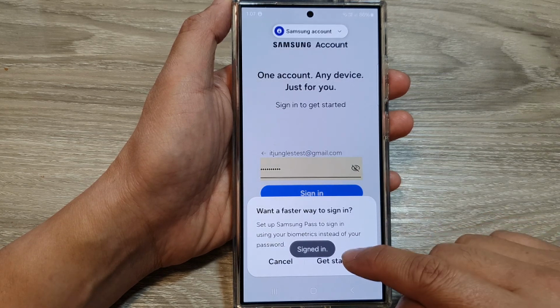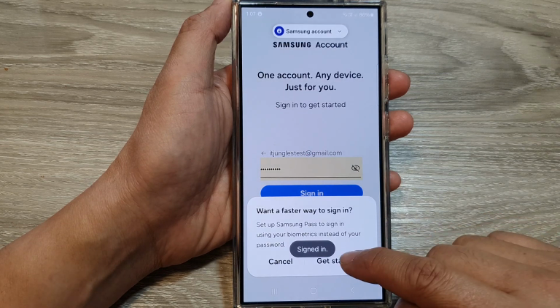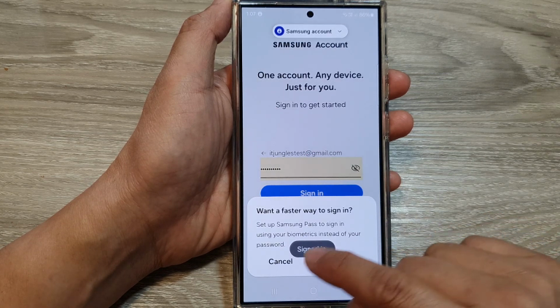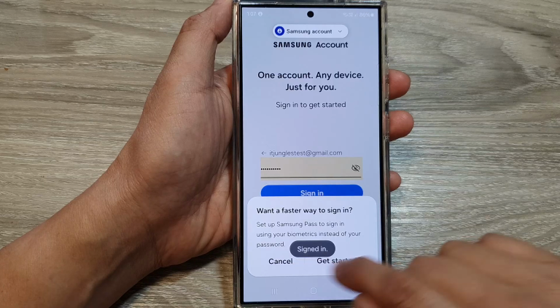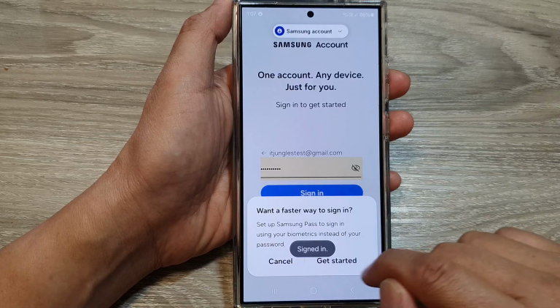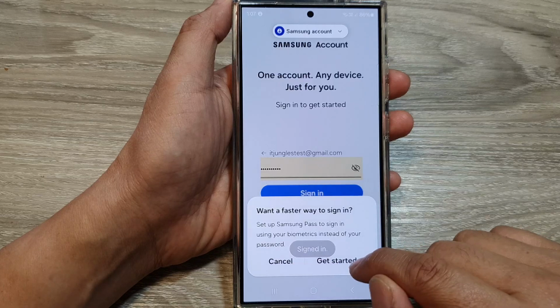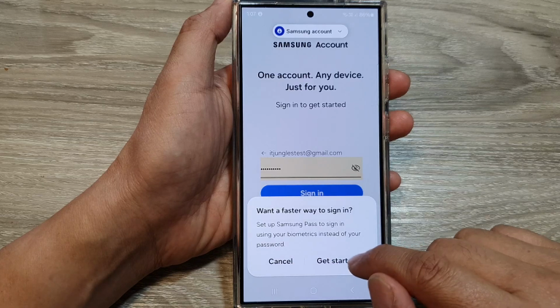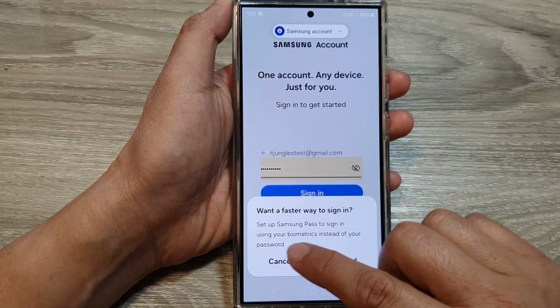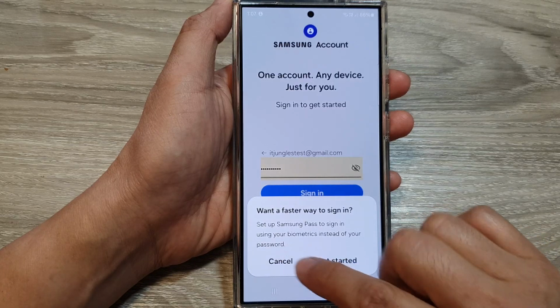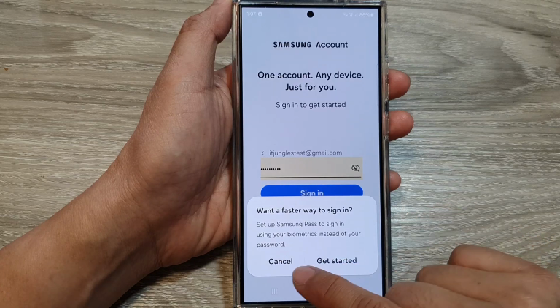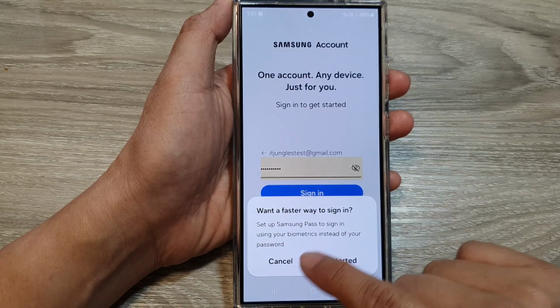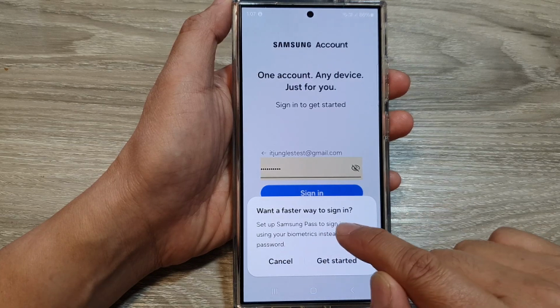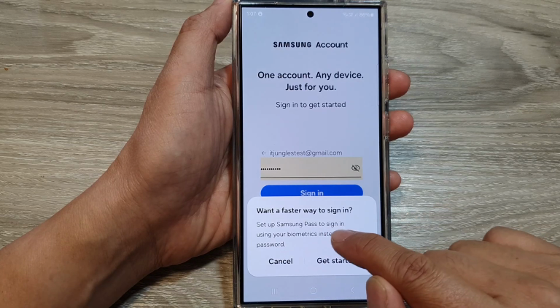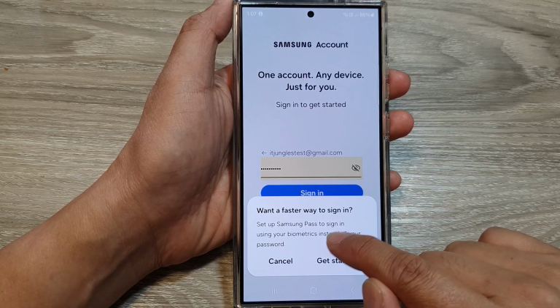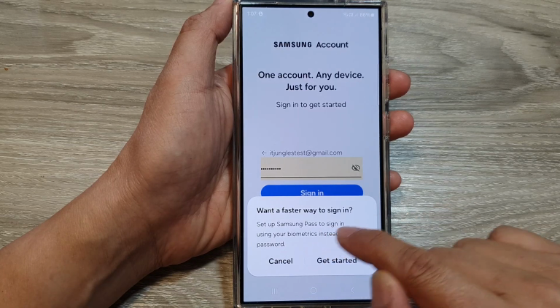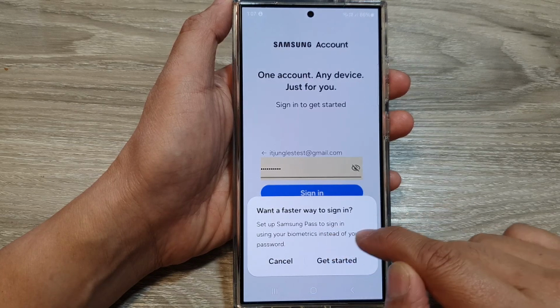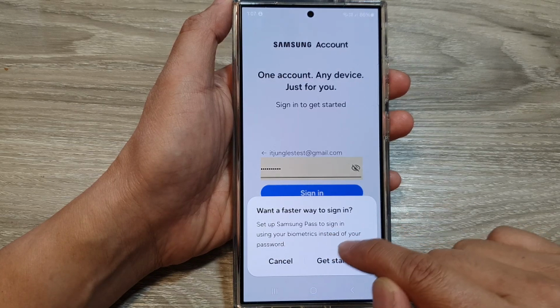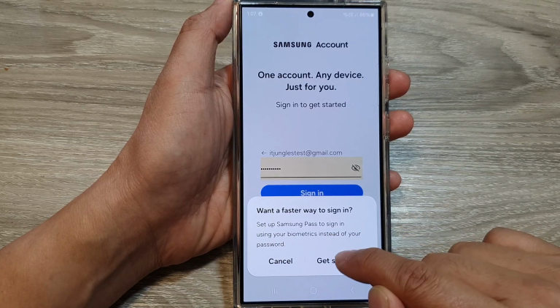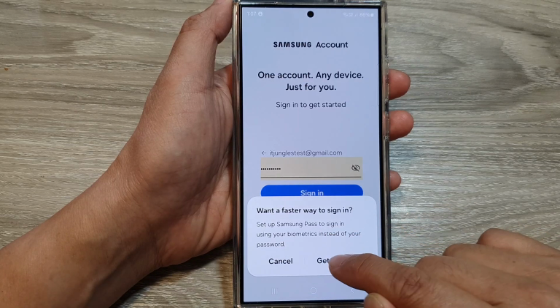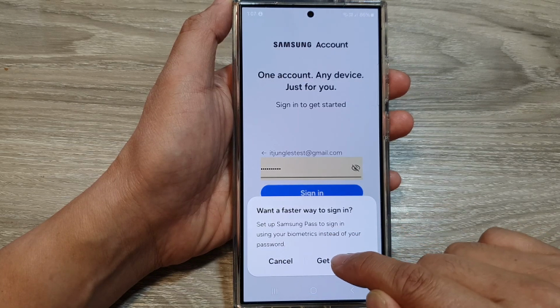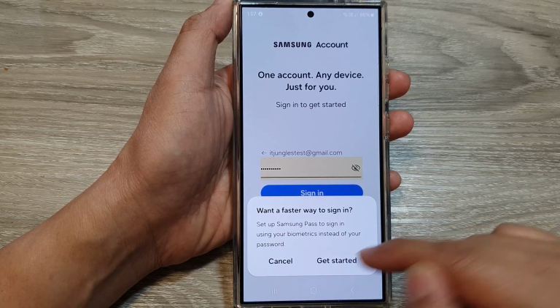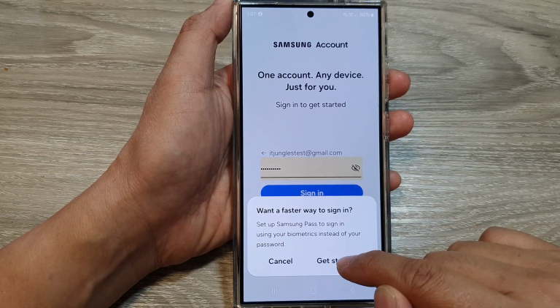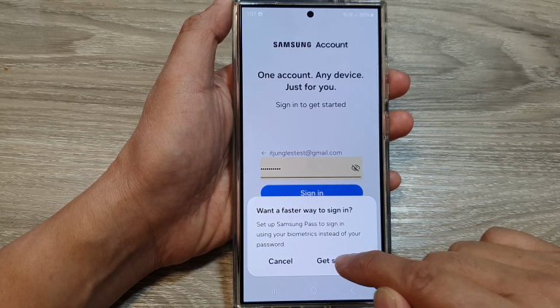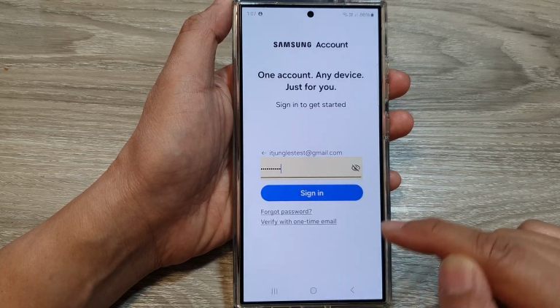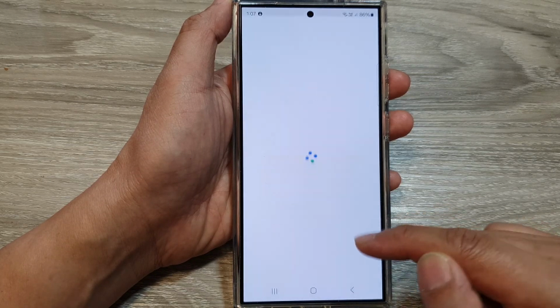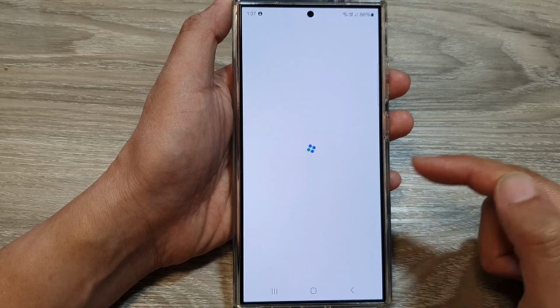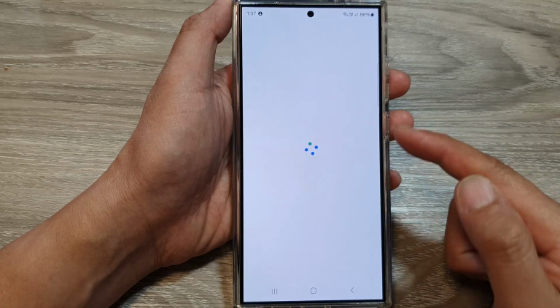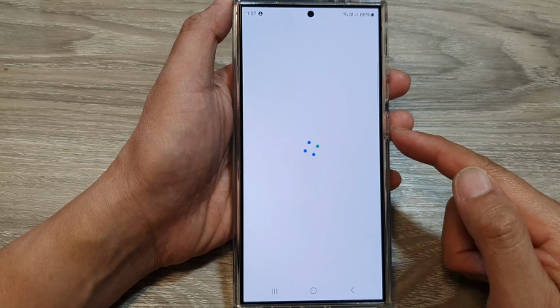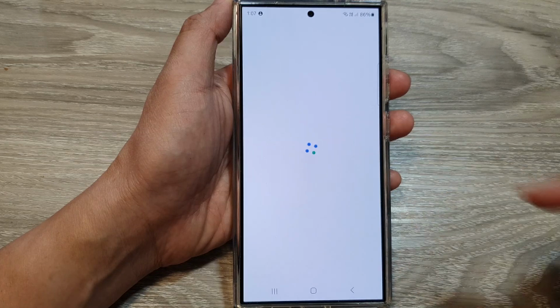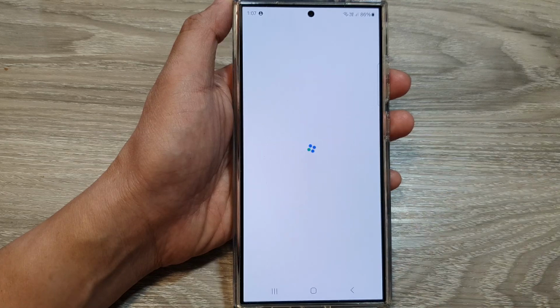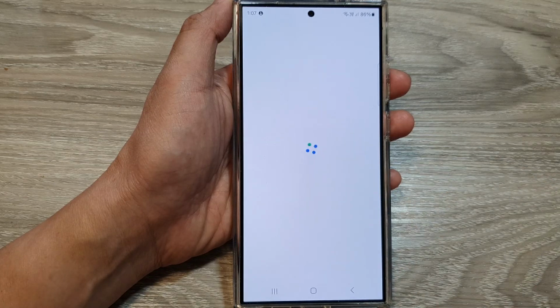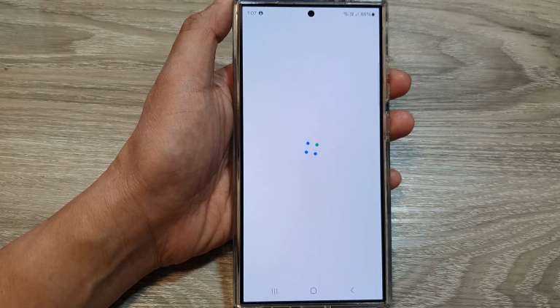Now tap on just cancel — it asks you to use Samsung Pass. So you can choose get started to use Samsung Pass if you wanted to.